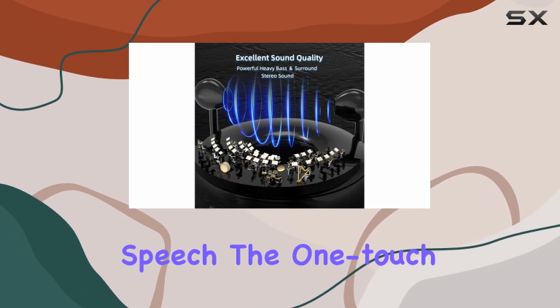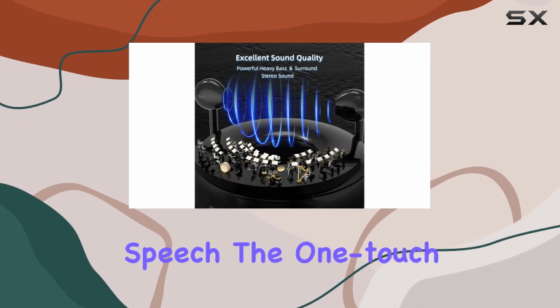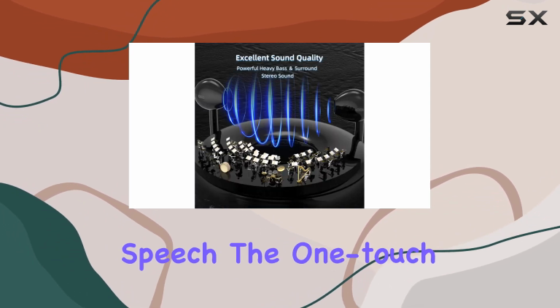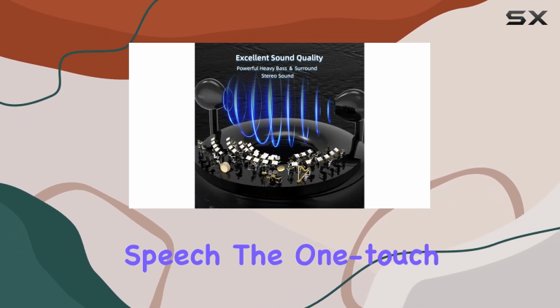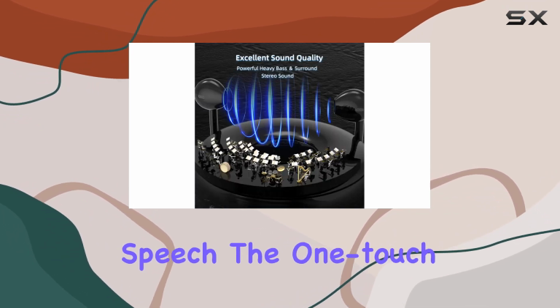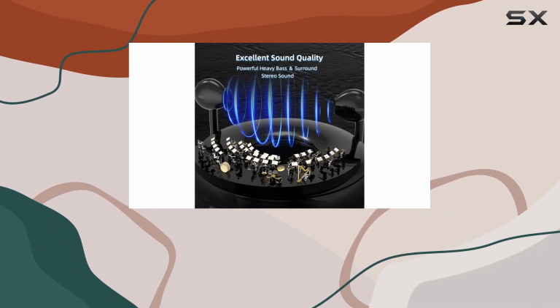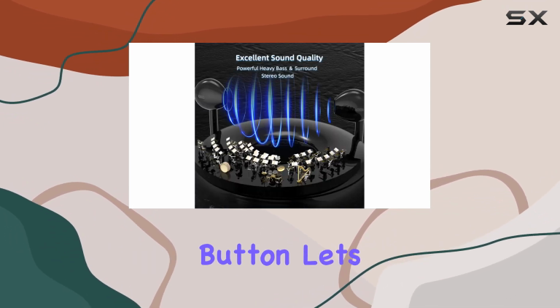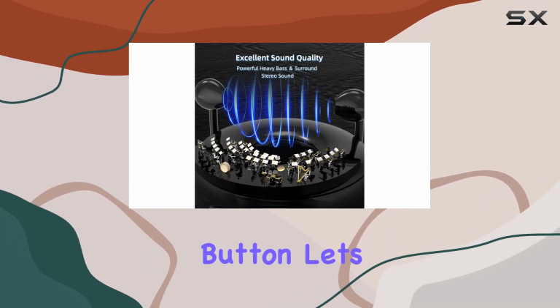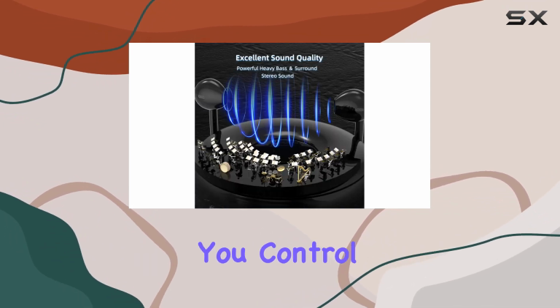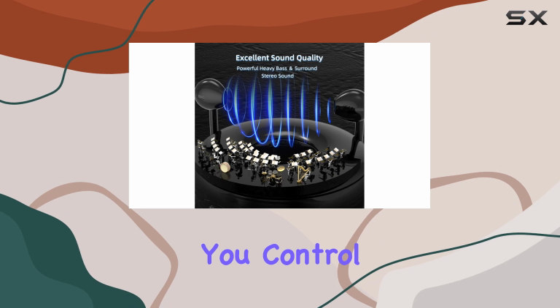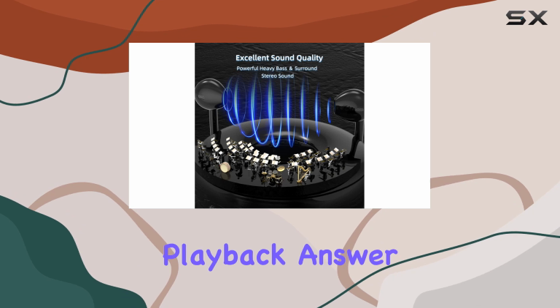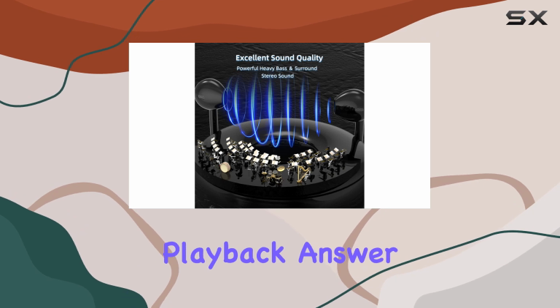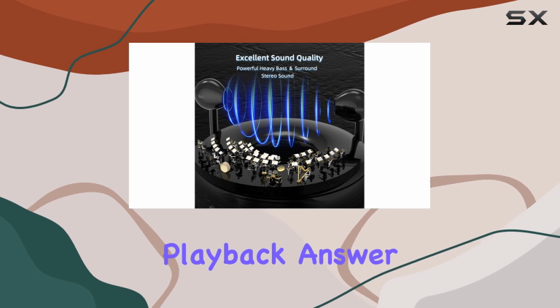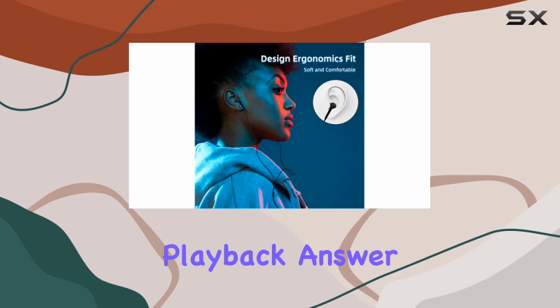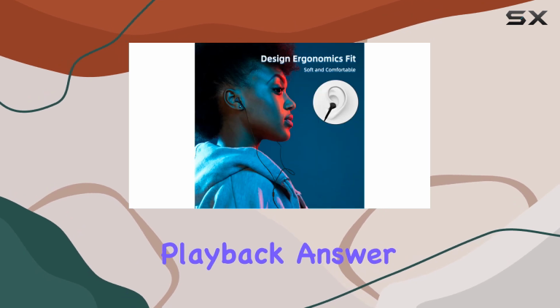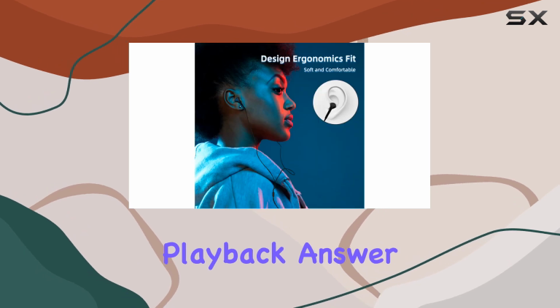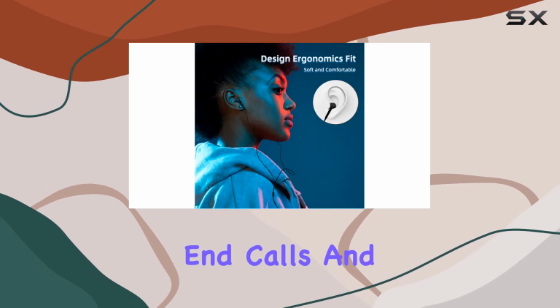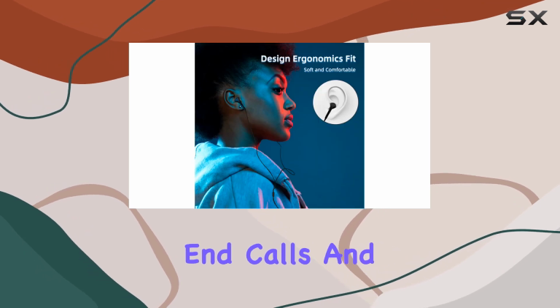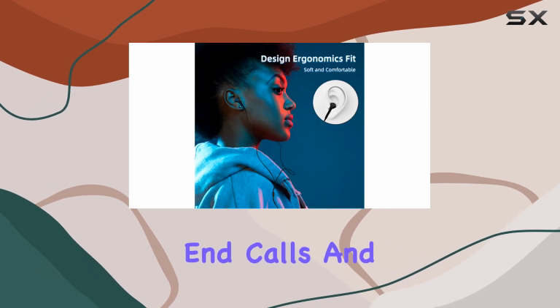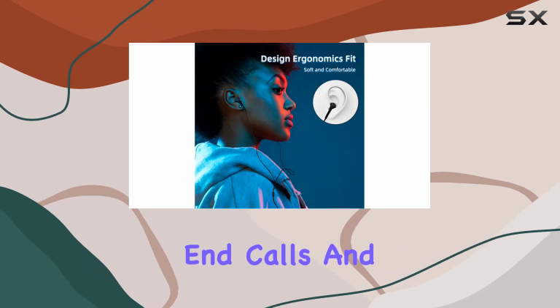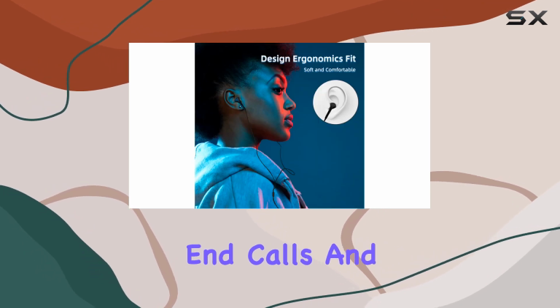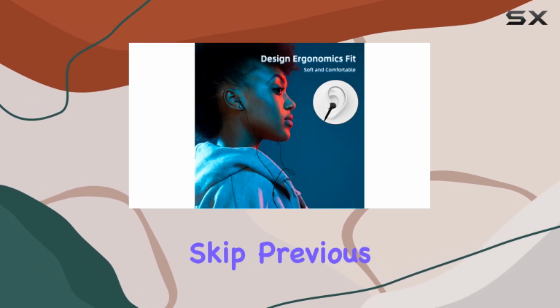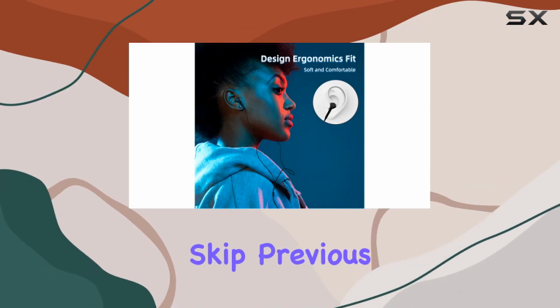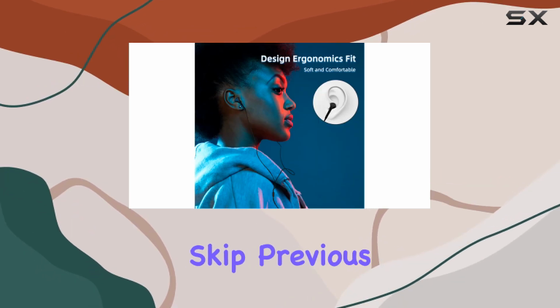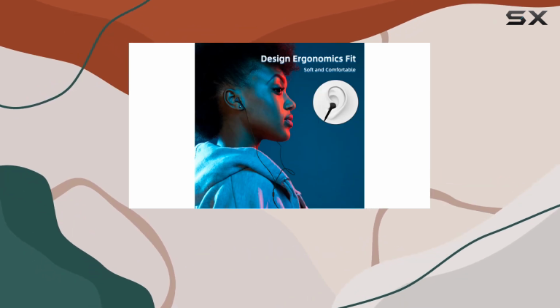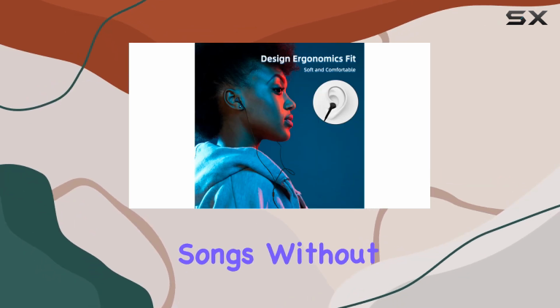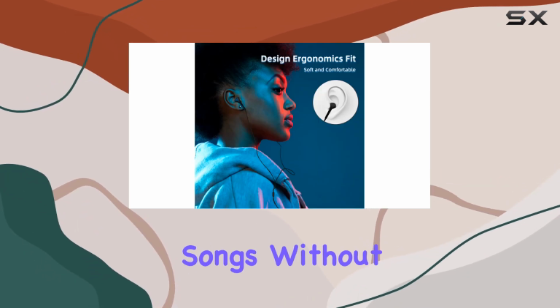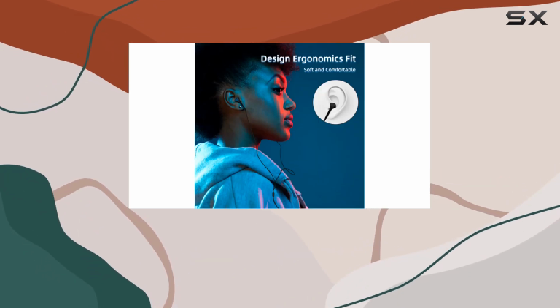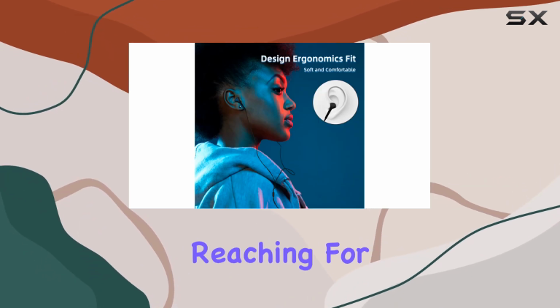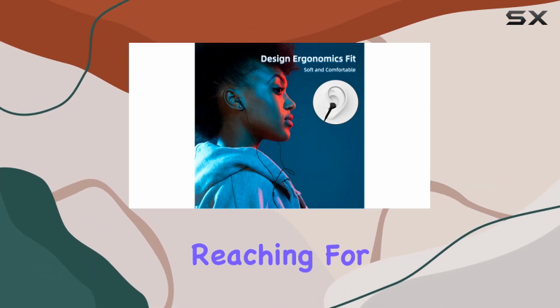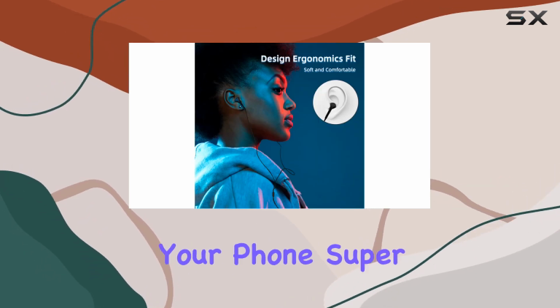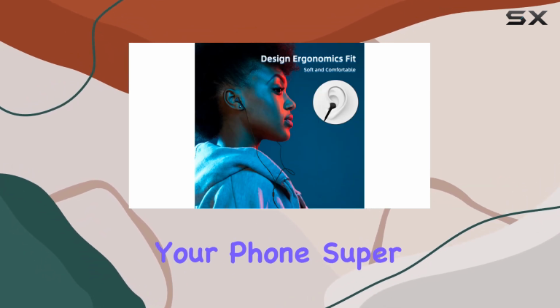The one-touch button lets you control playback, answer calls, and skip or go to previous songs without reaching for your phone — super convenient.